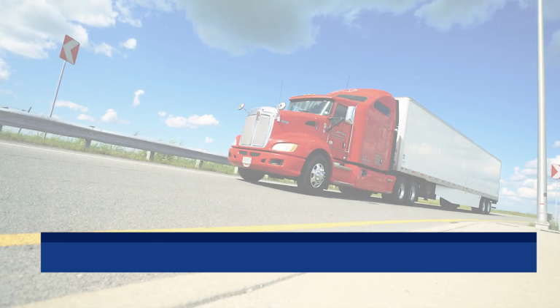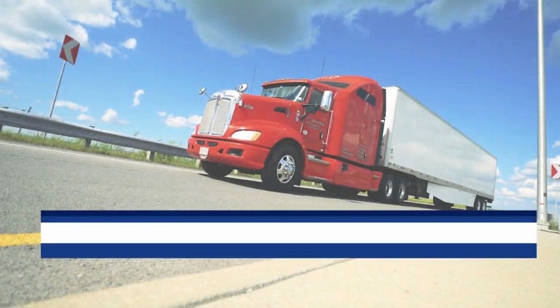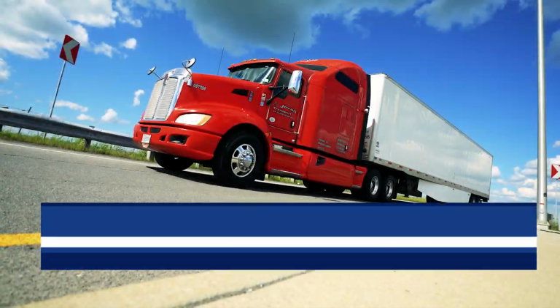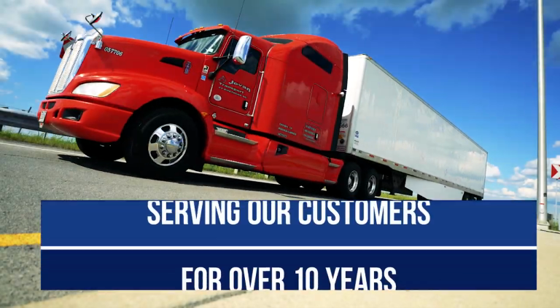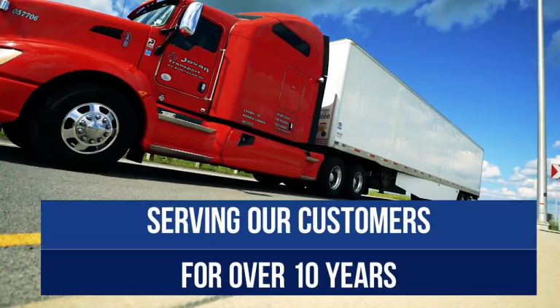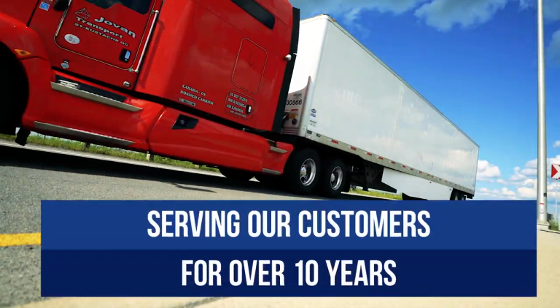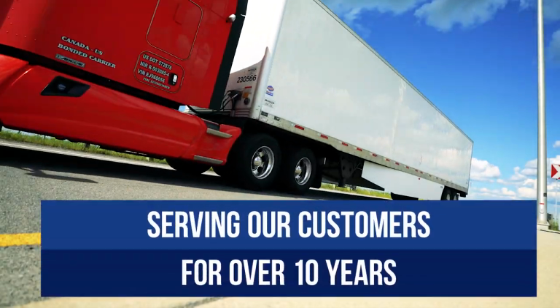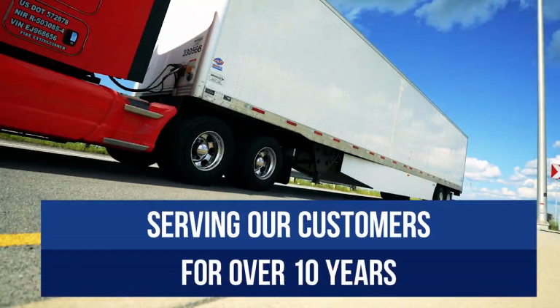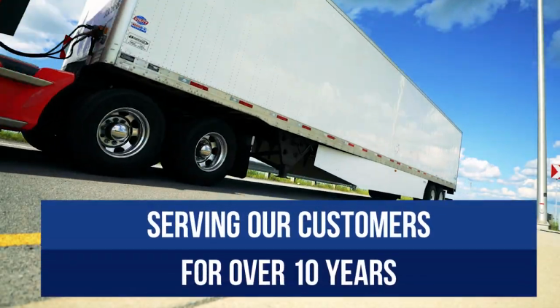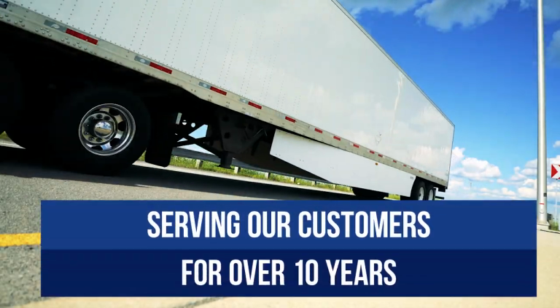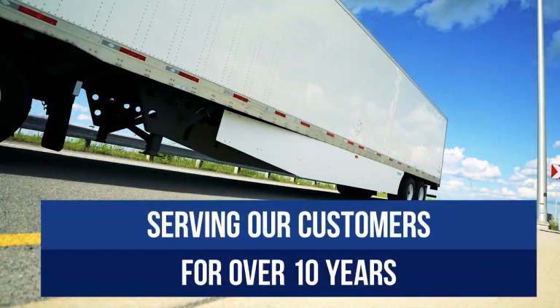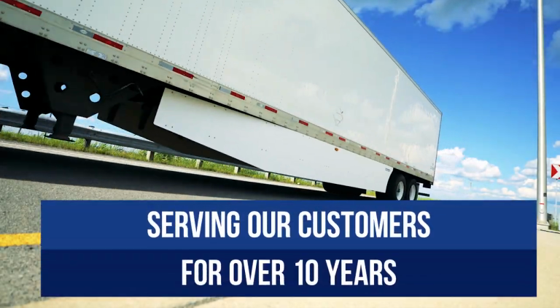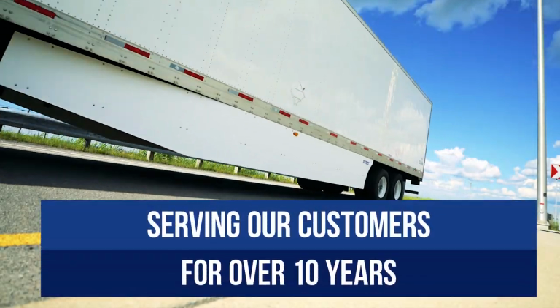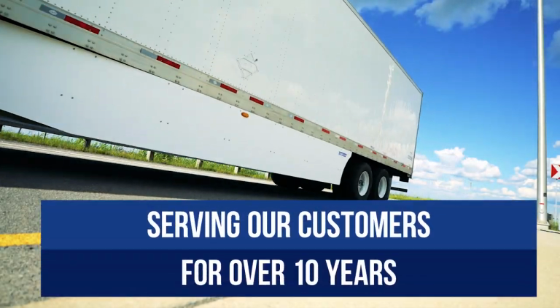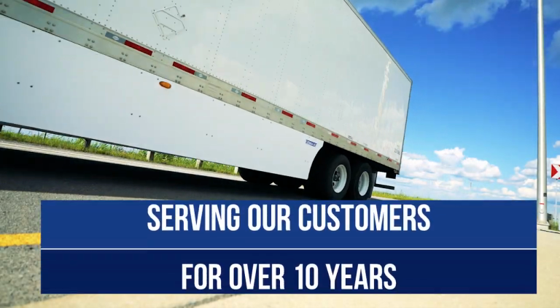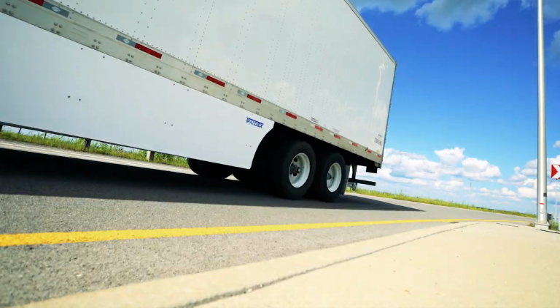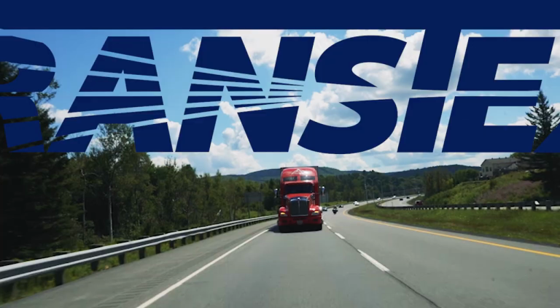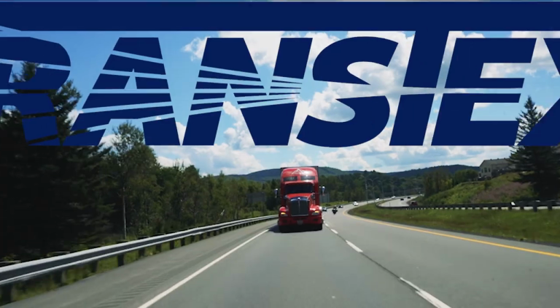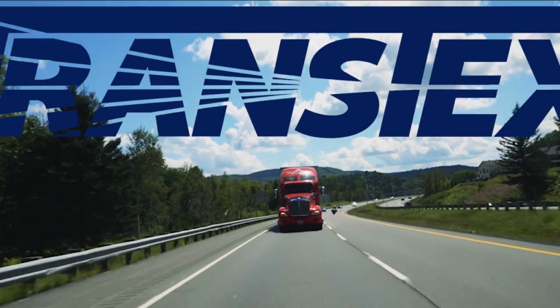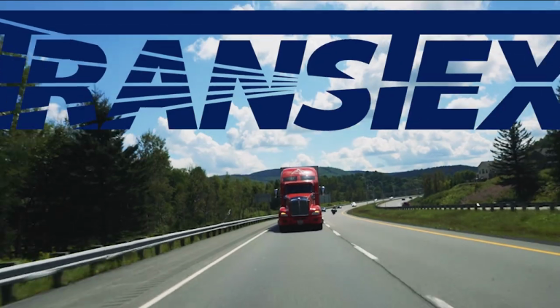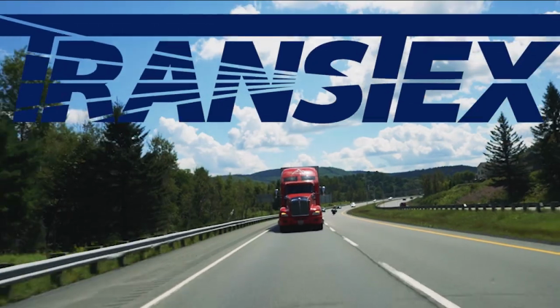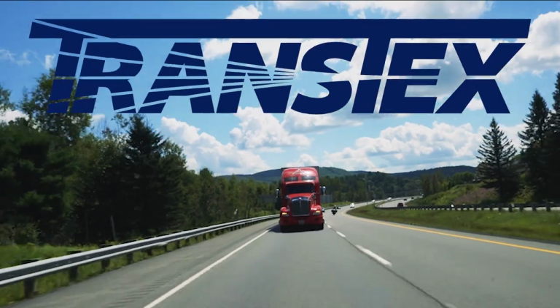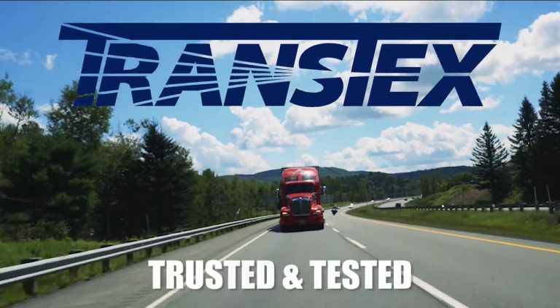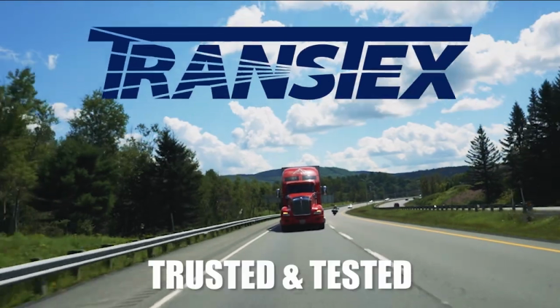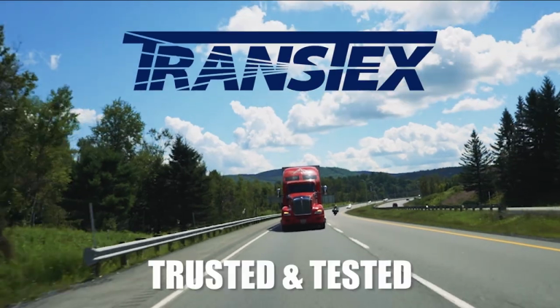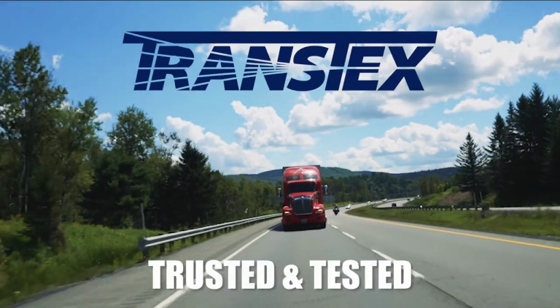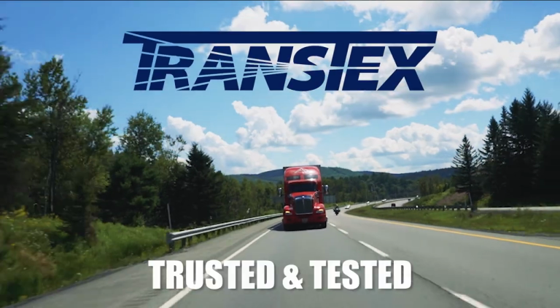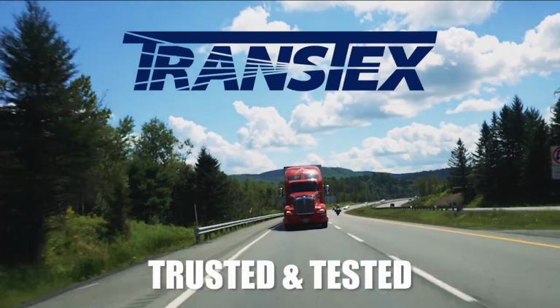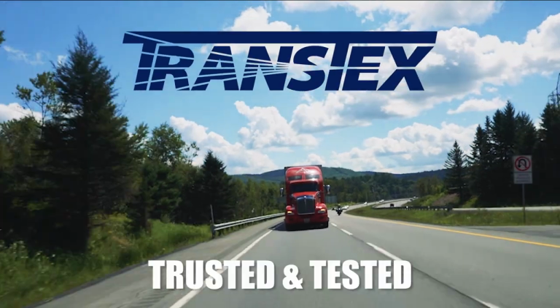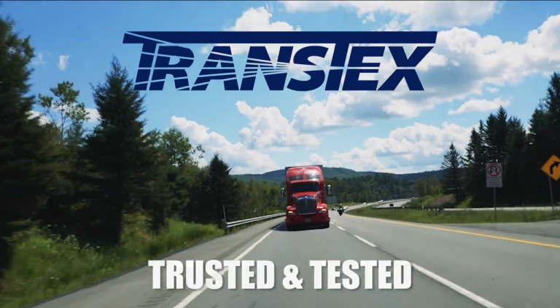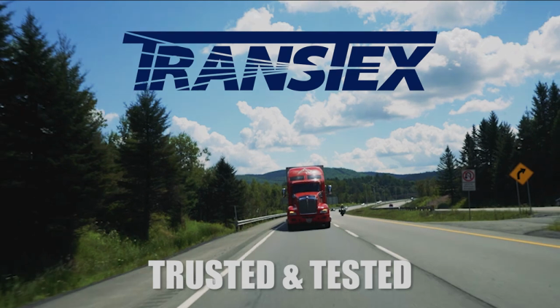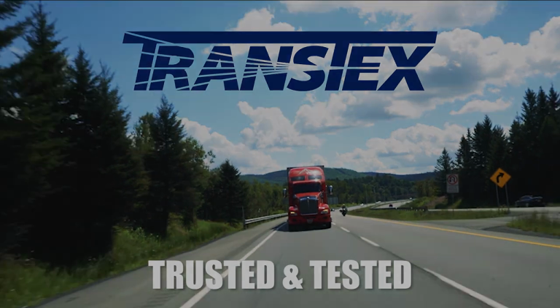Serving the industry for over 10 years. Transtex — trusted and tested.